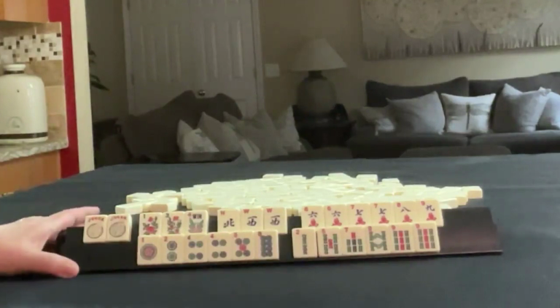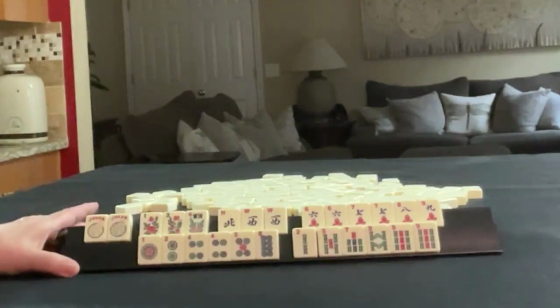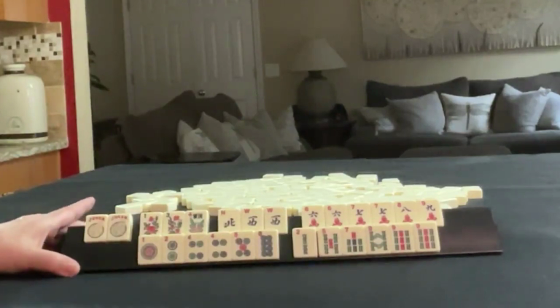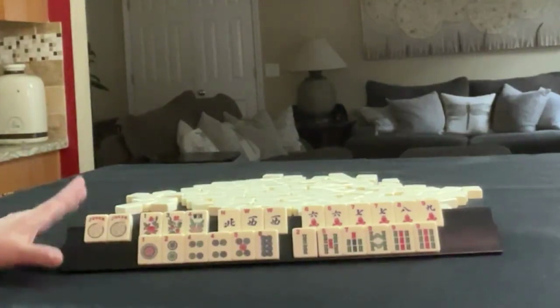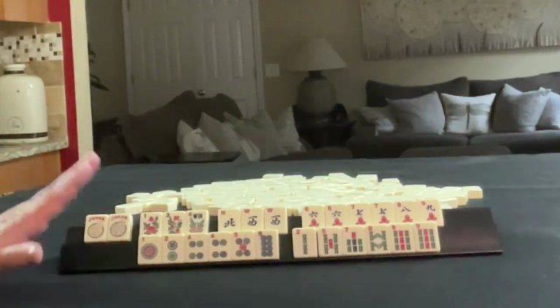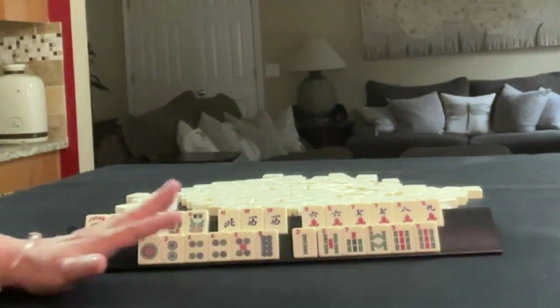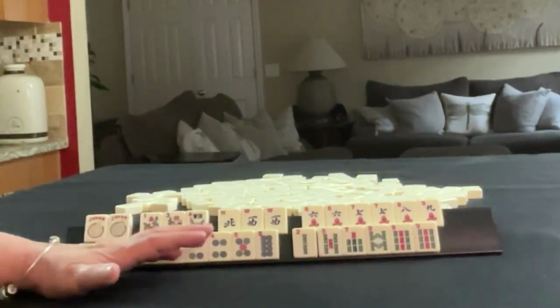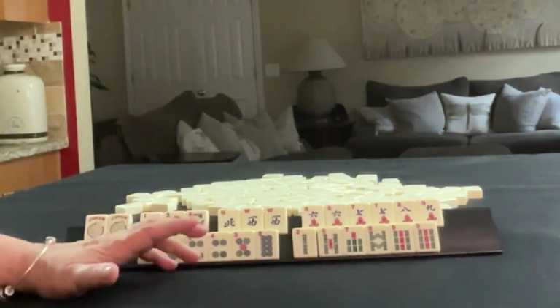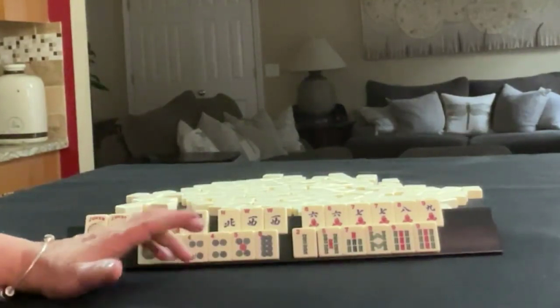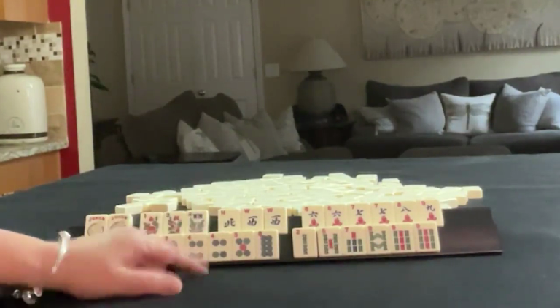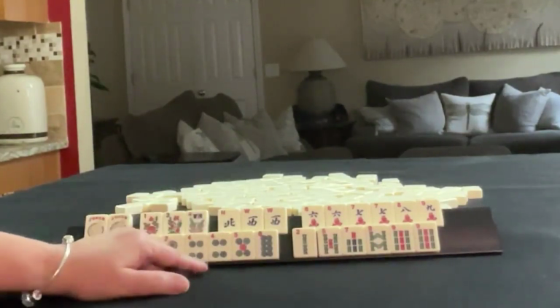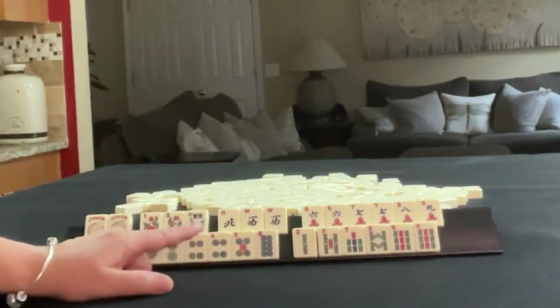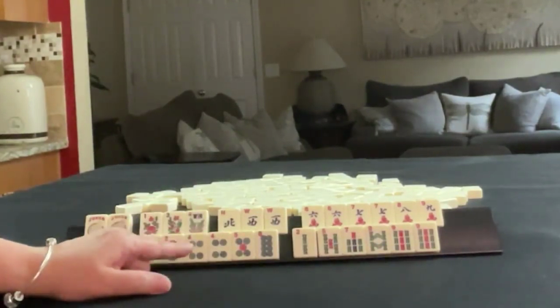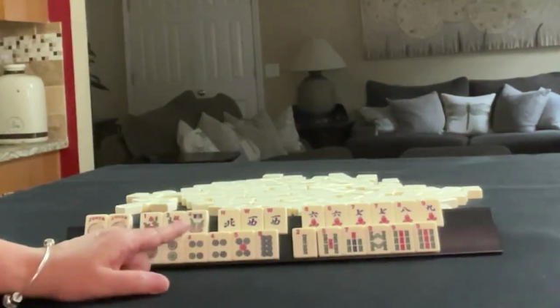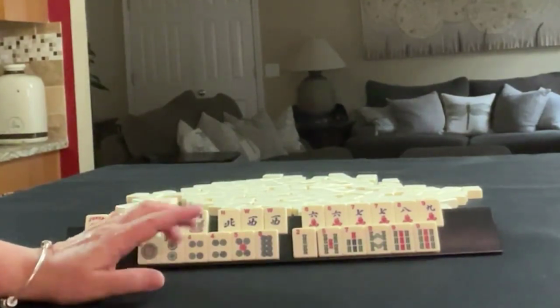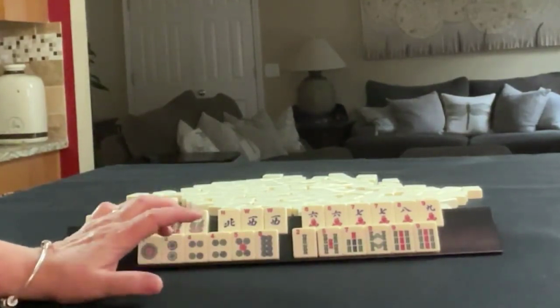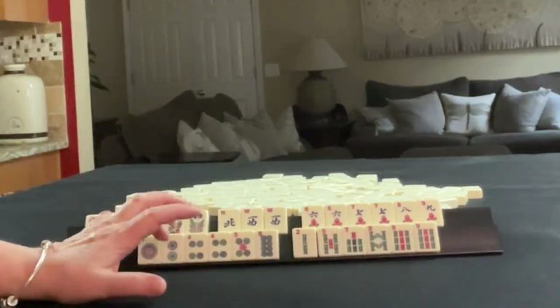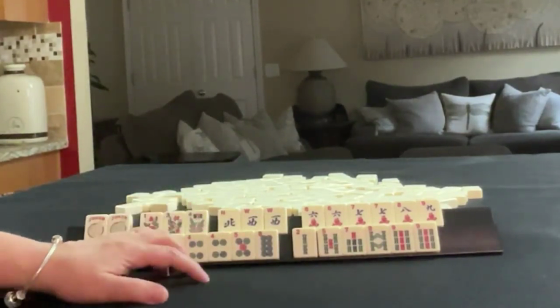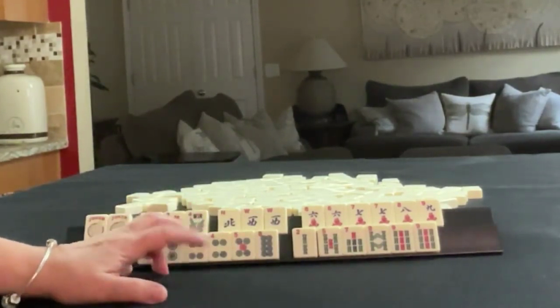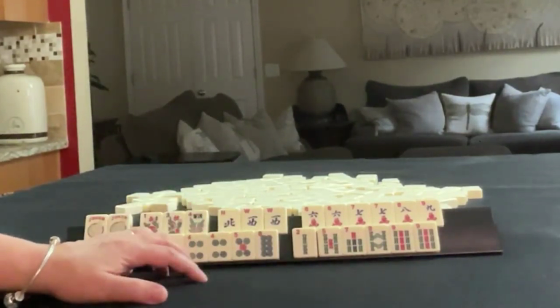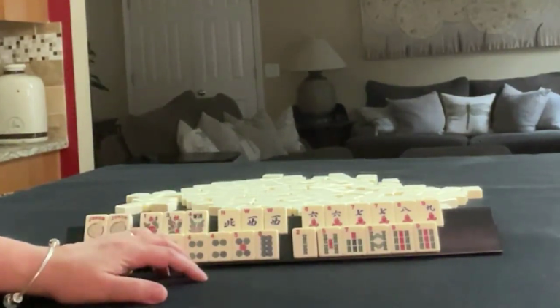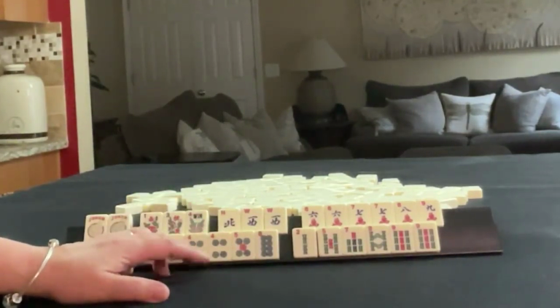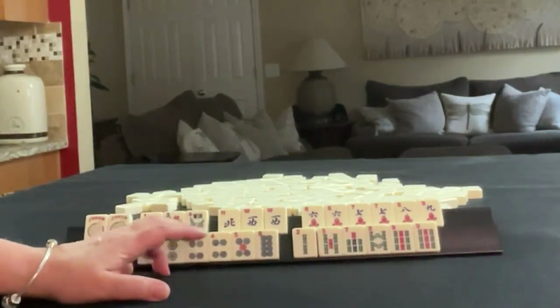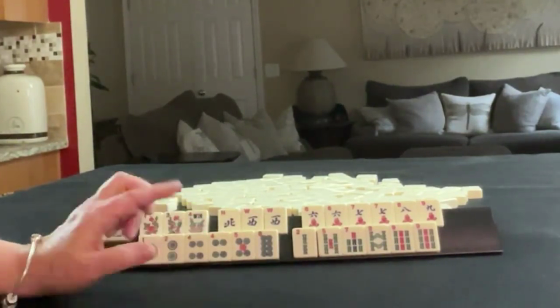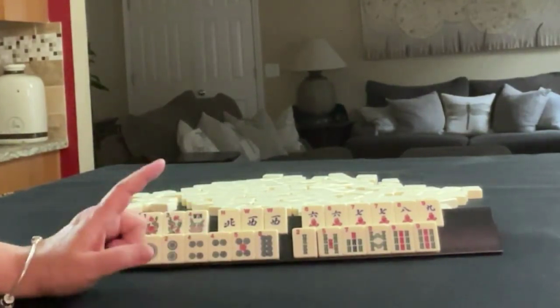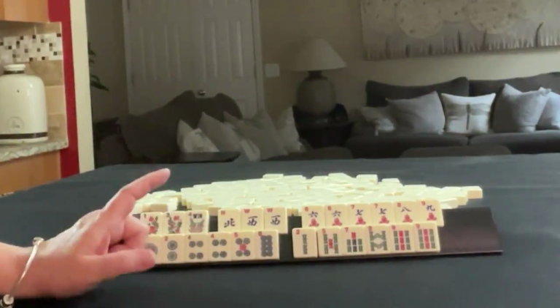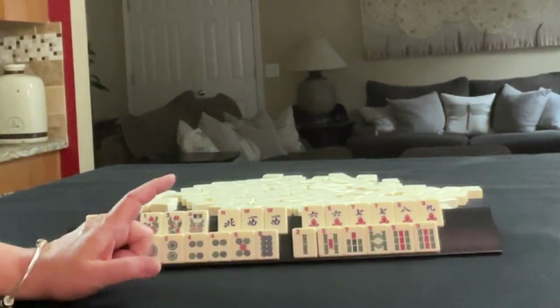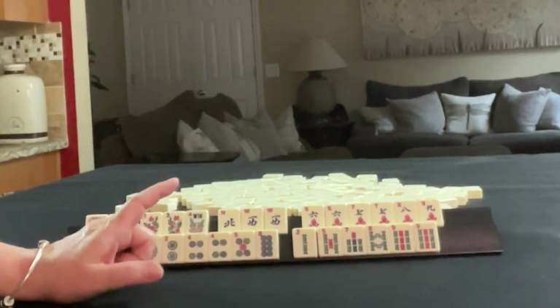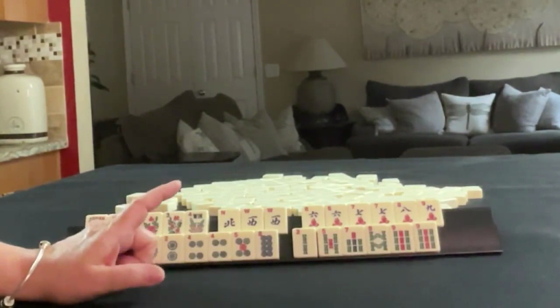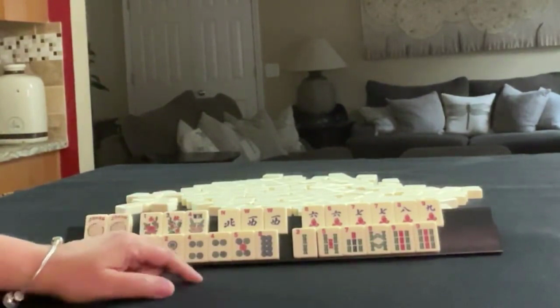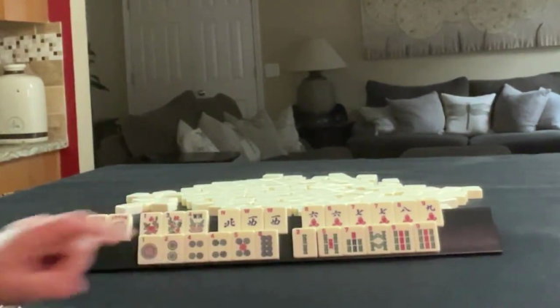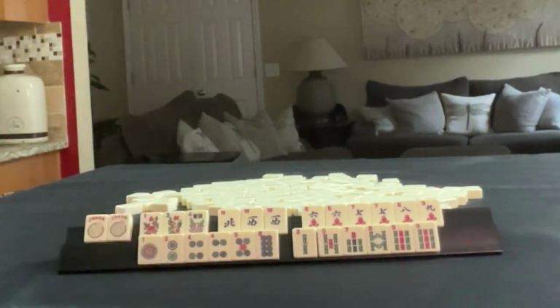If these were your tiles, what would you focus on and what would be your first discards?